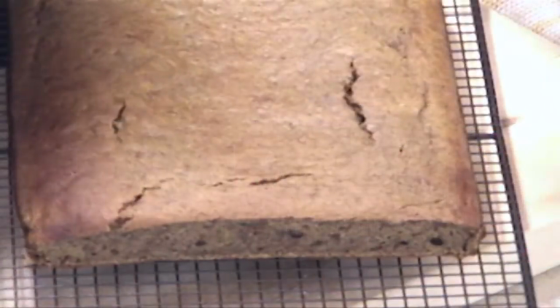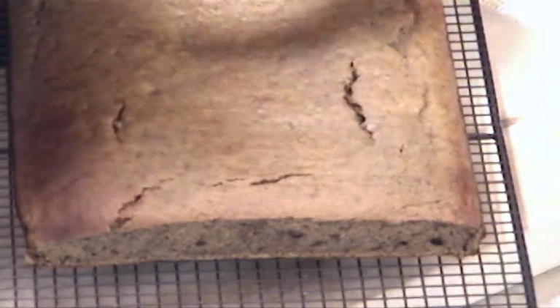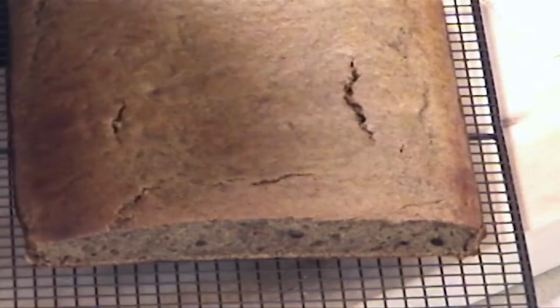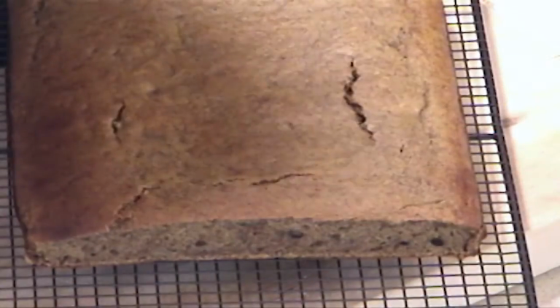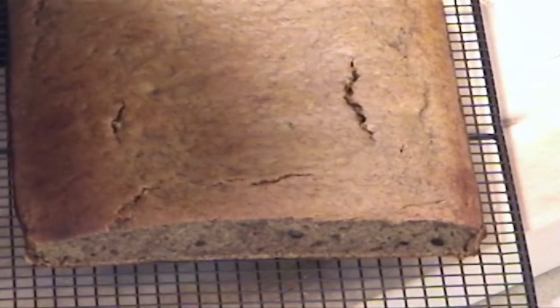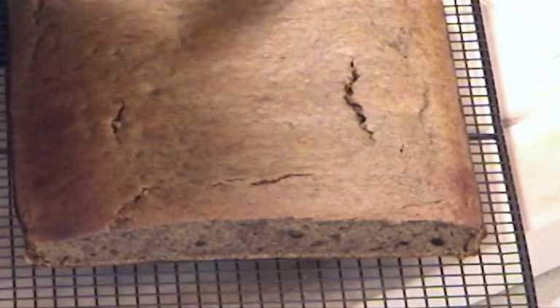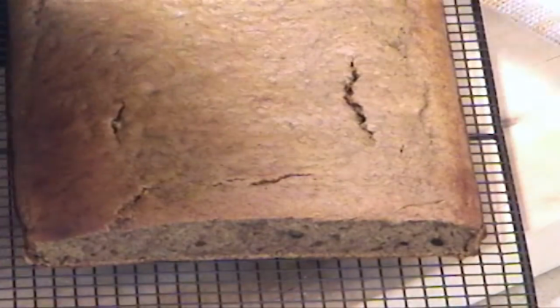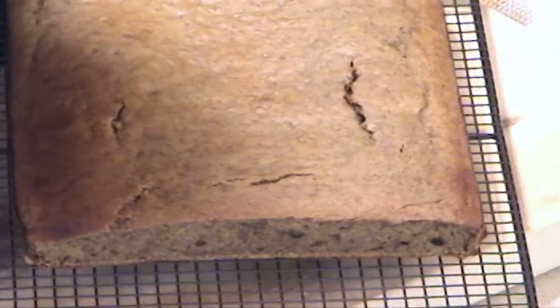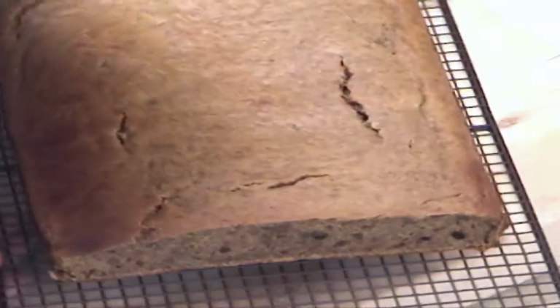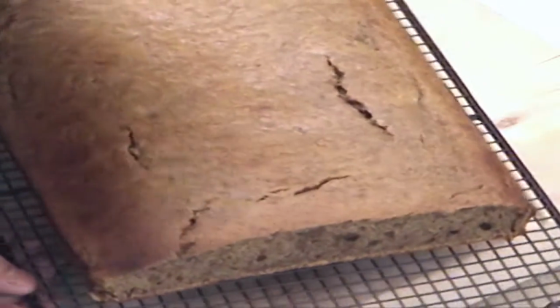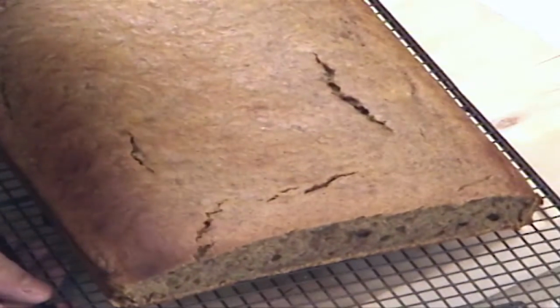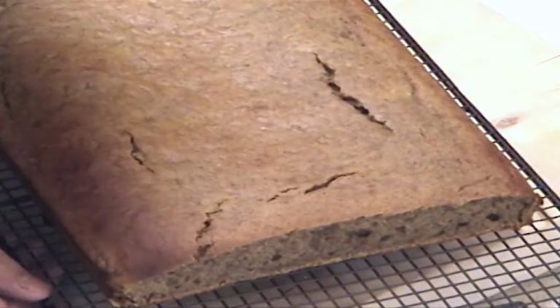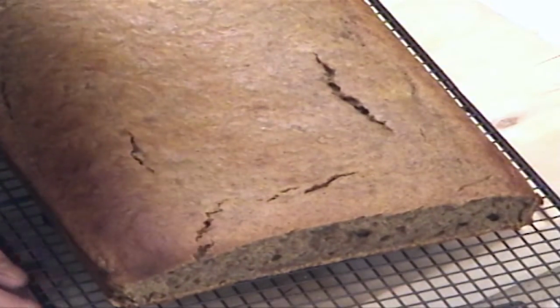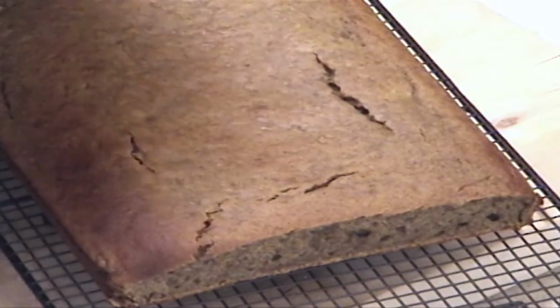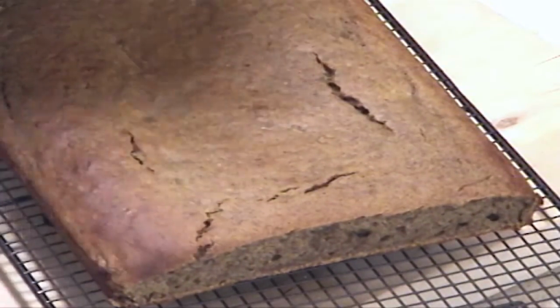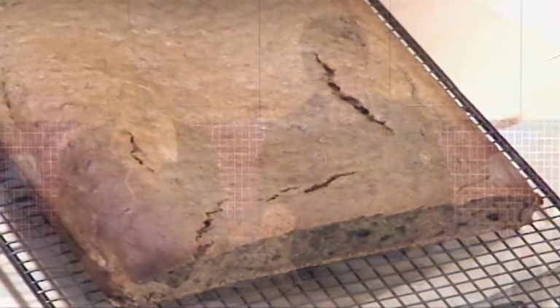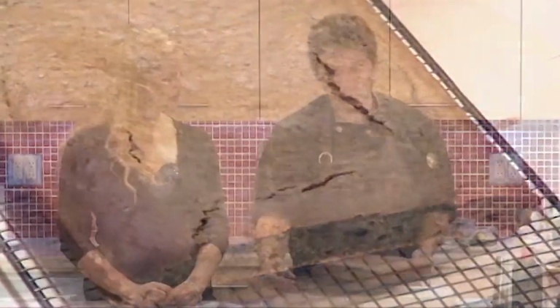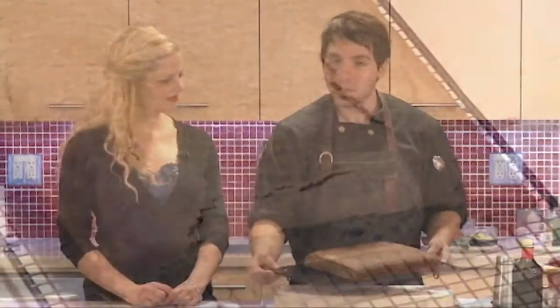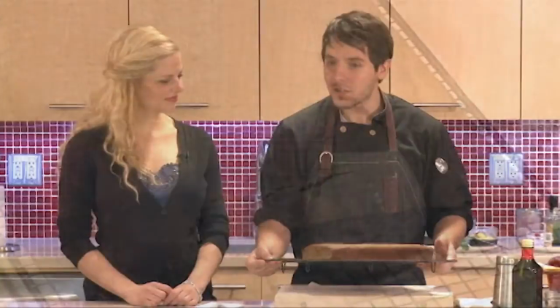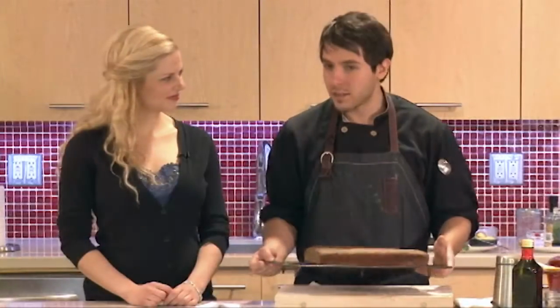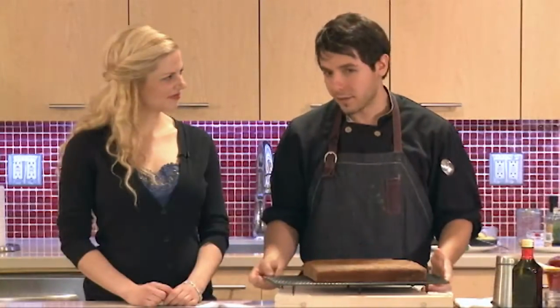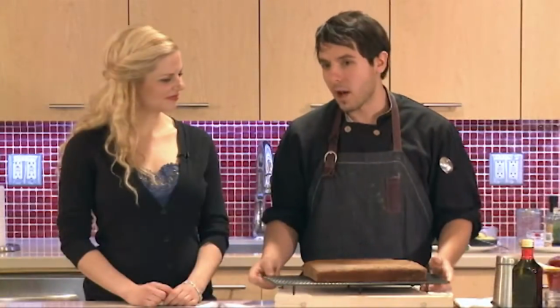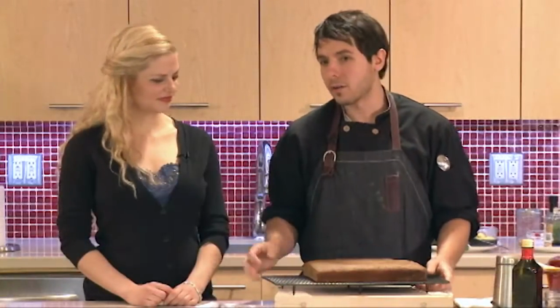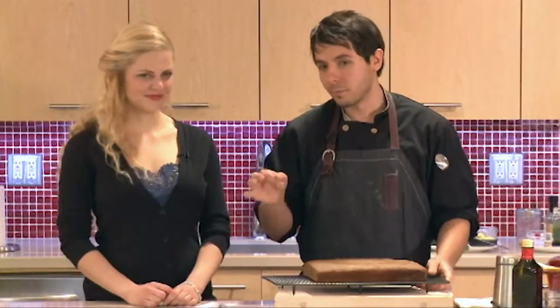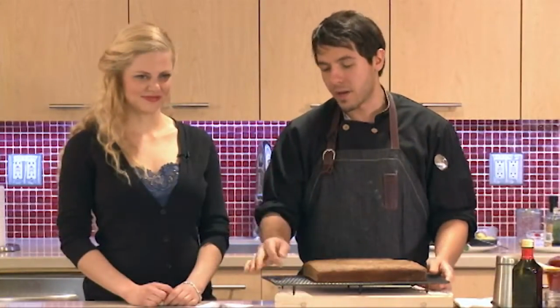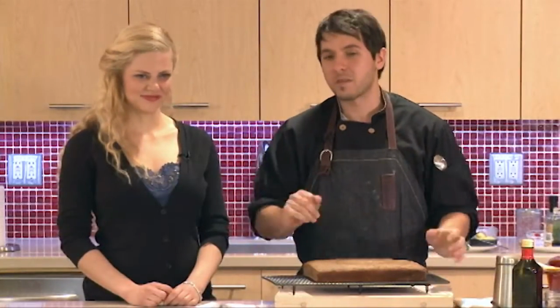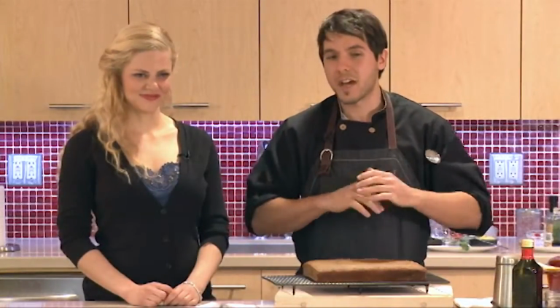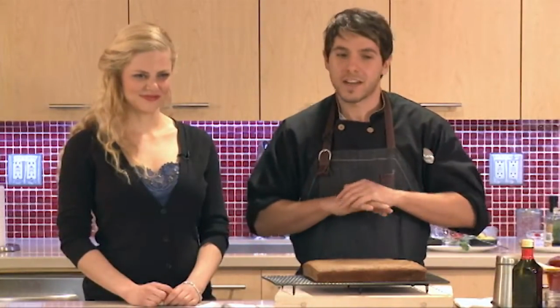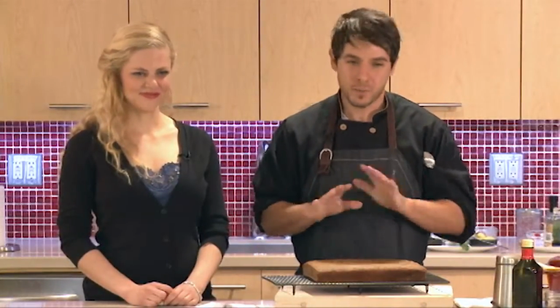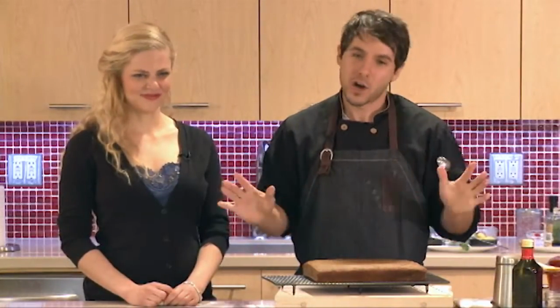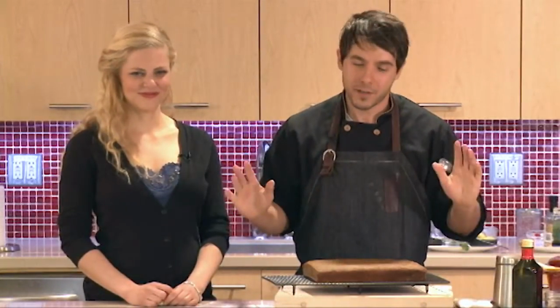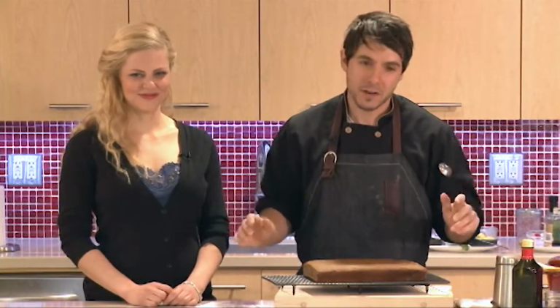You can dress it up whatever way you want, but you just put this on the counter, put a knife beside it, and it will be gone in two days.